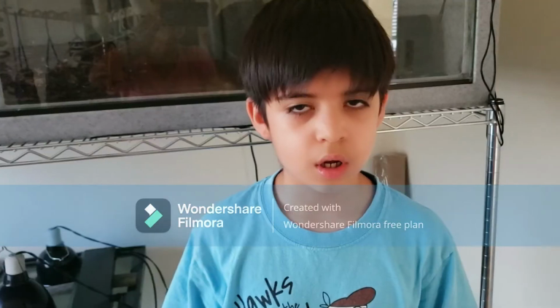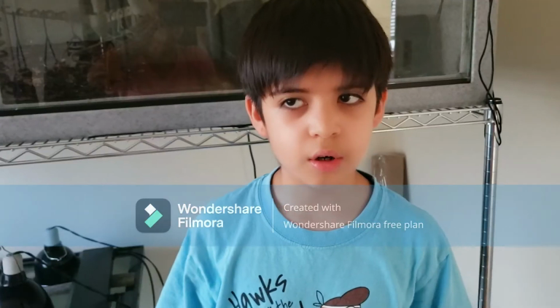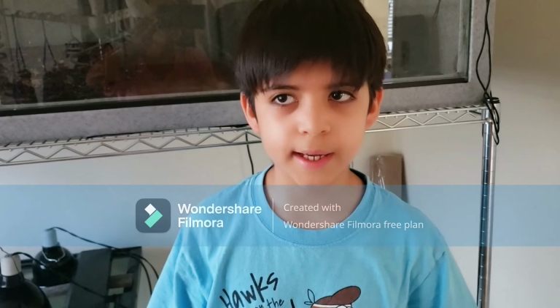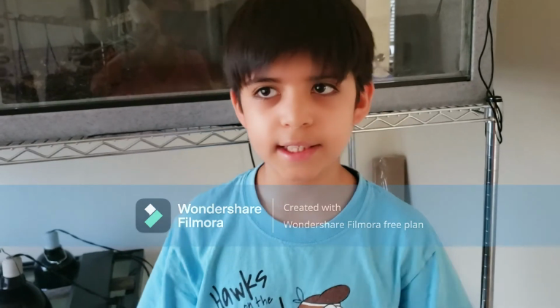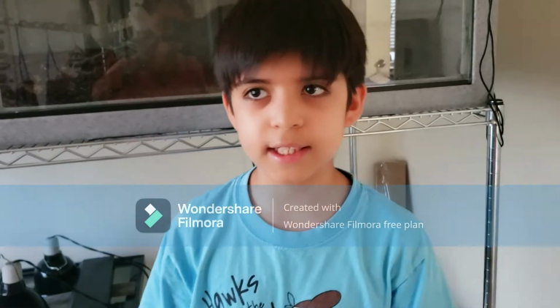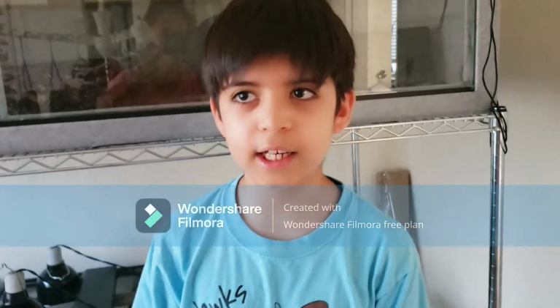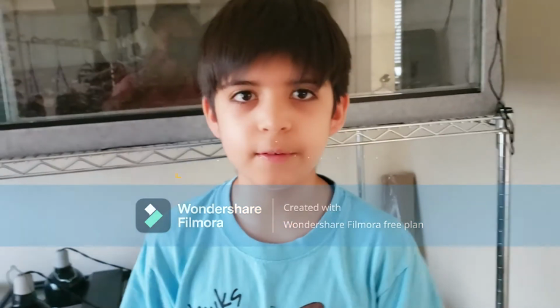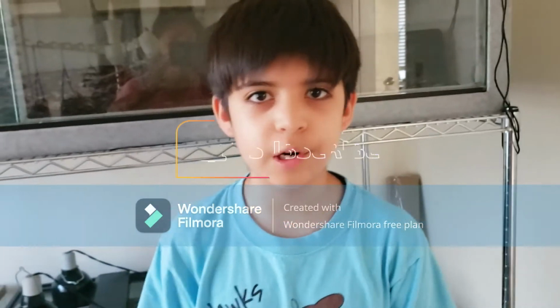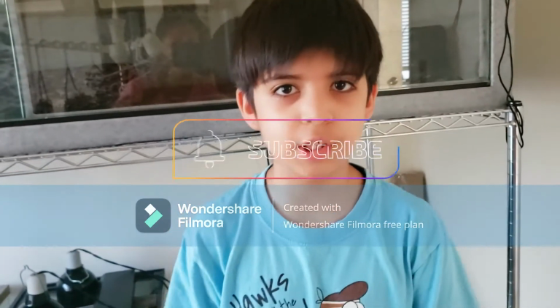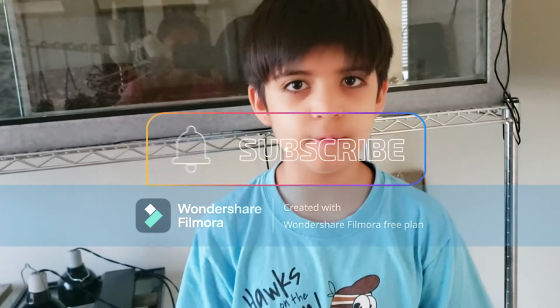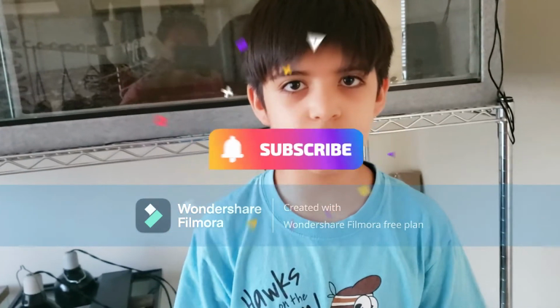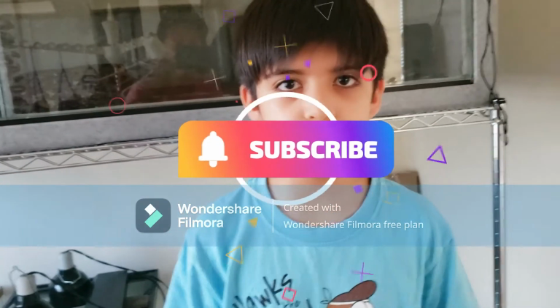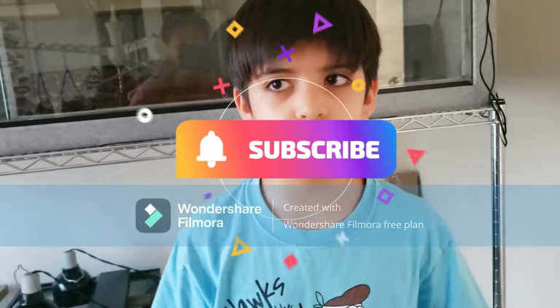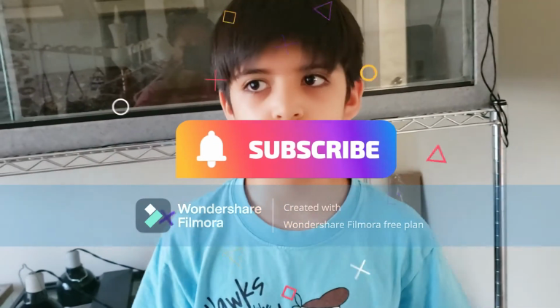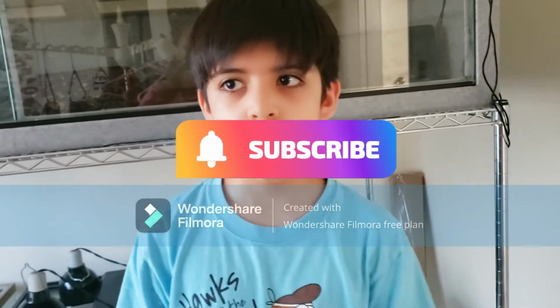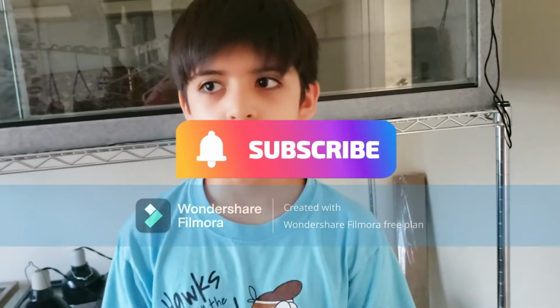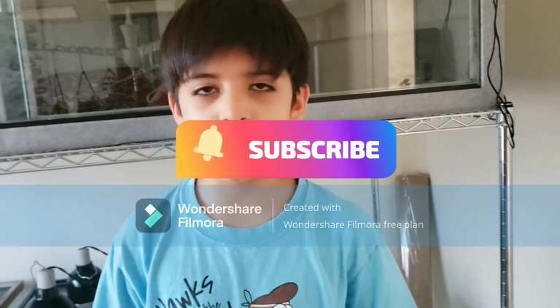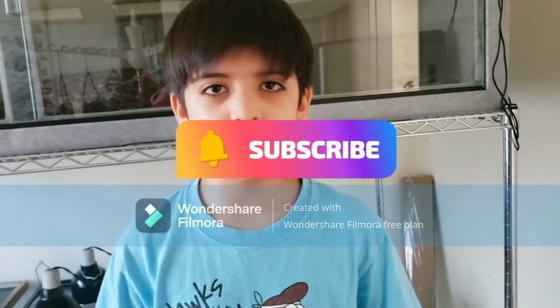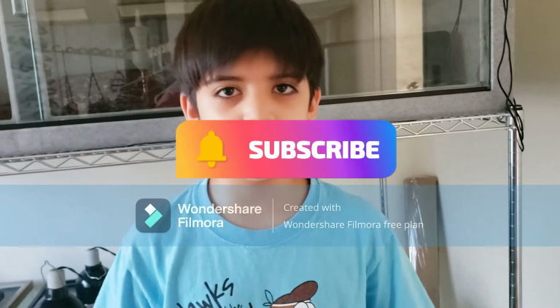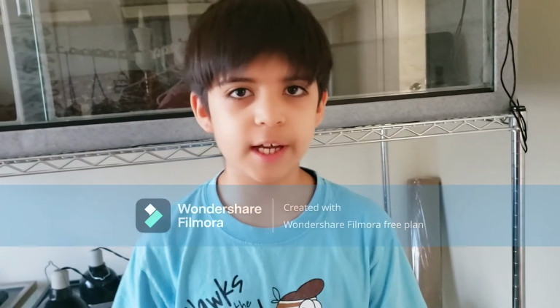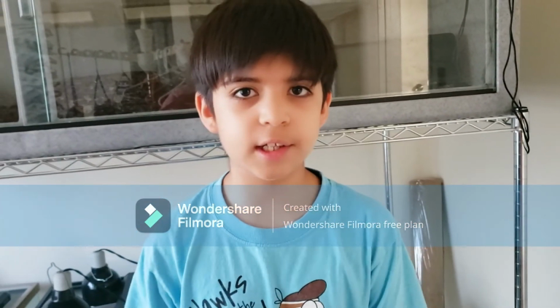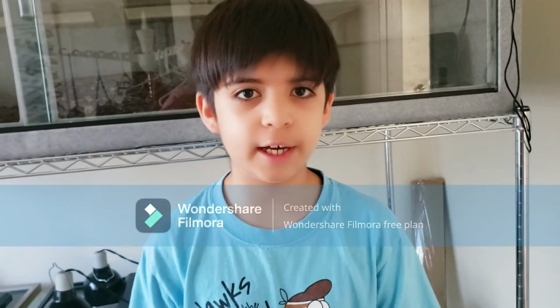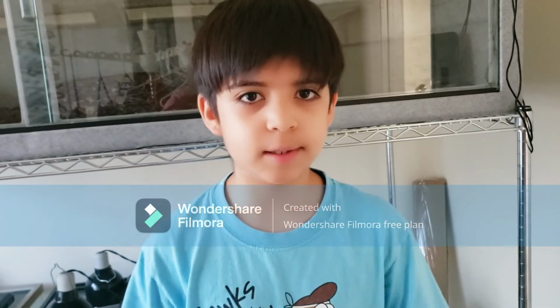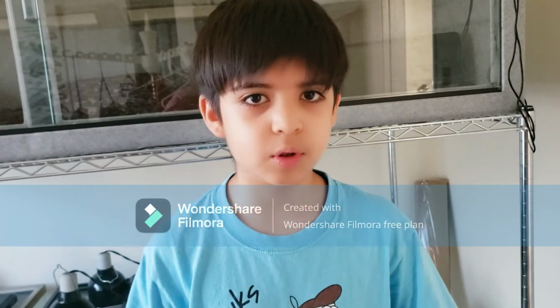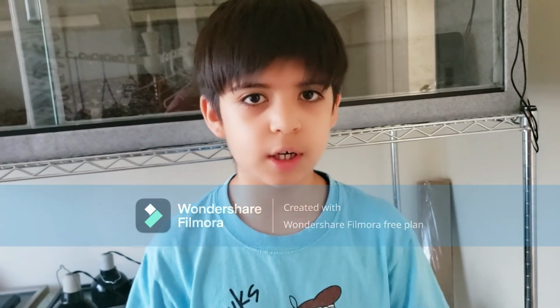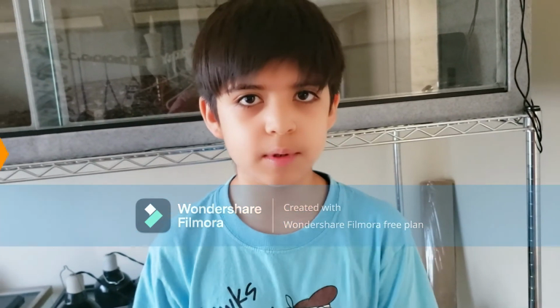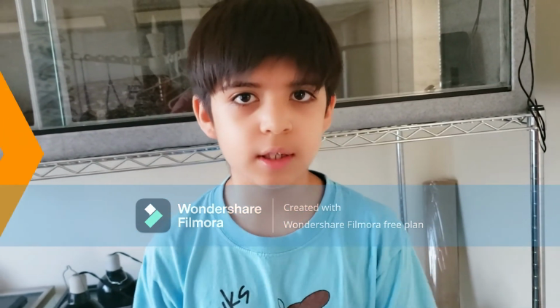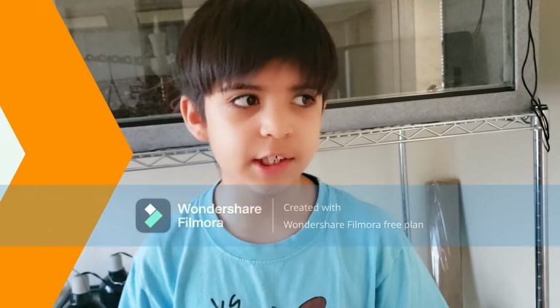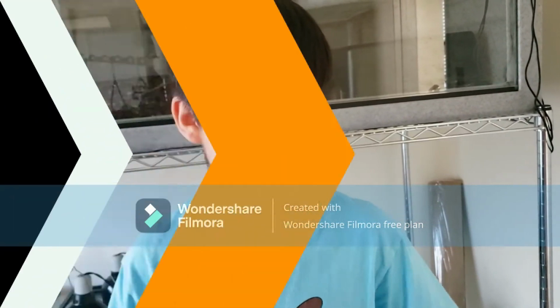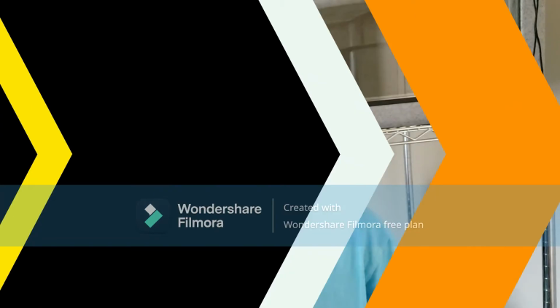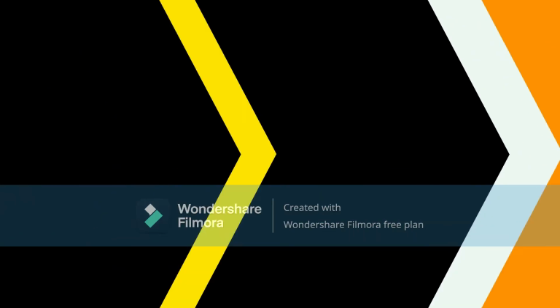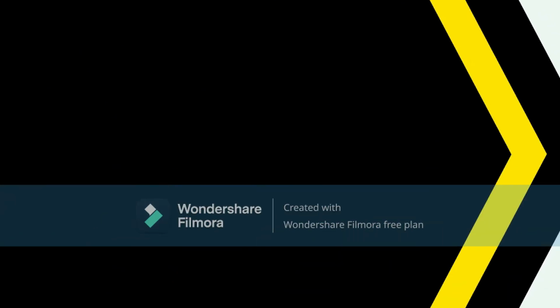Okay guys, thank you for watching the video and don't forget to like and subscribe. Thanks for watching, bye!